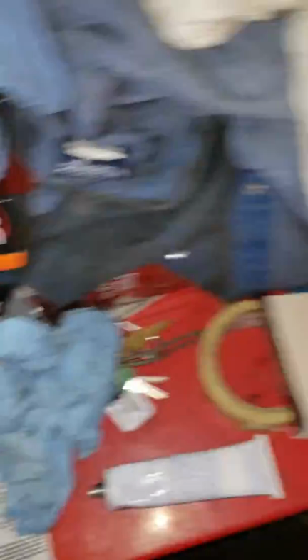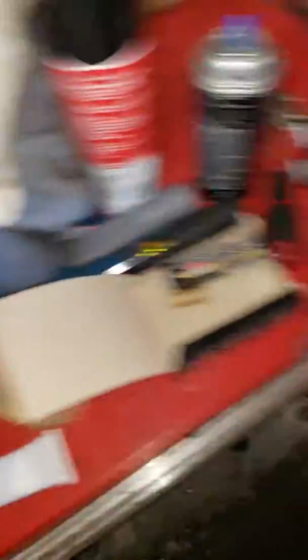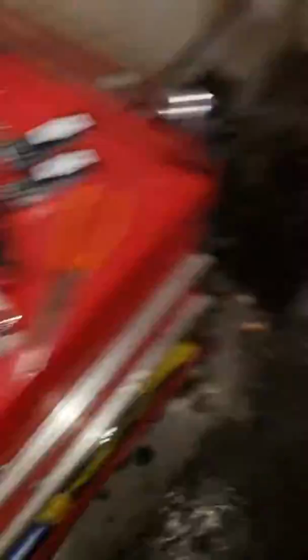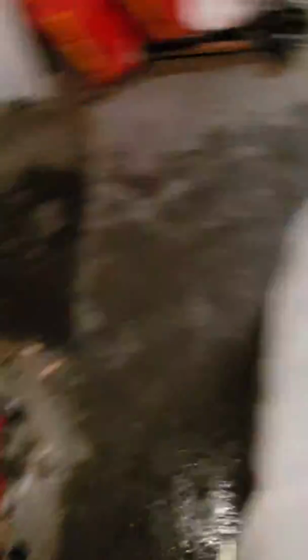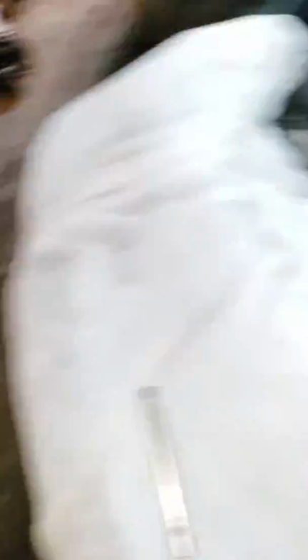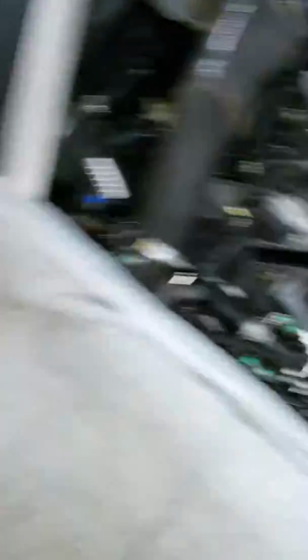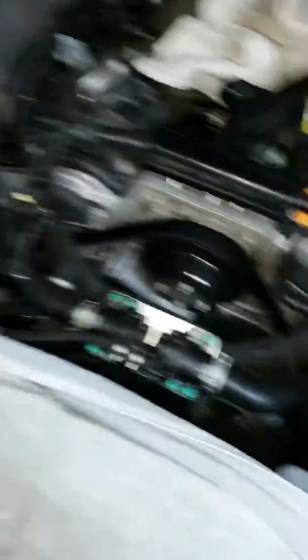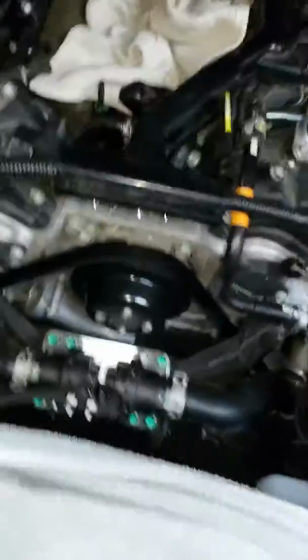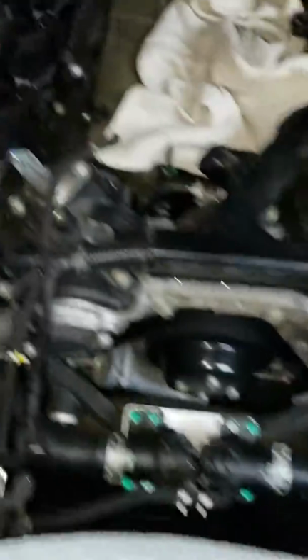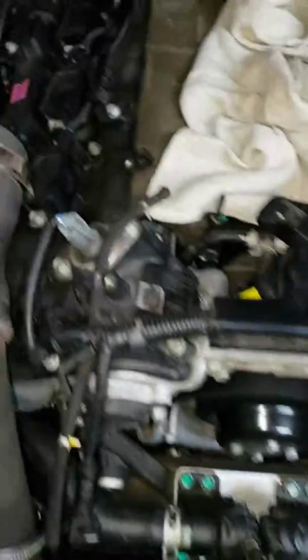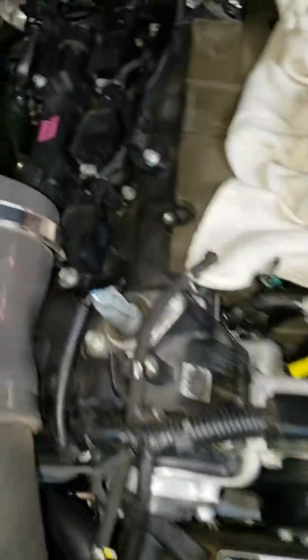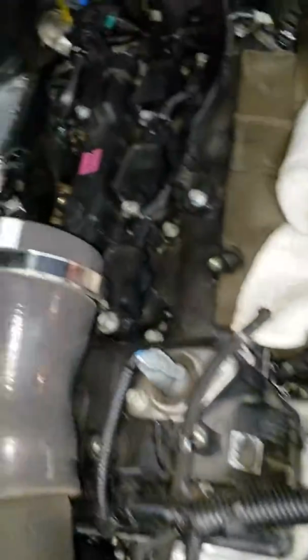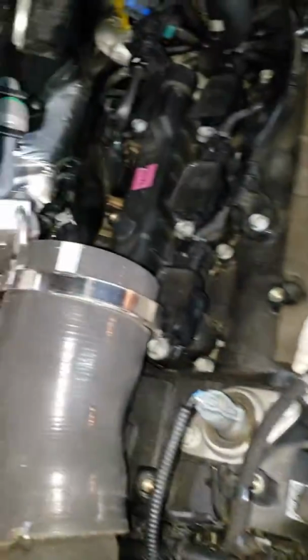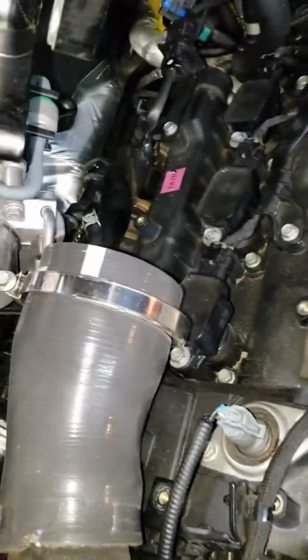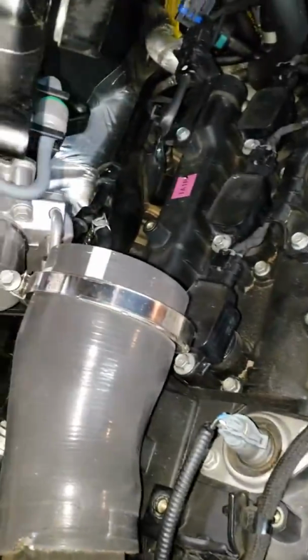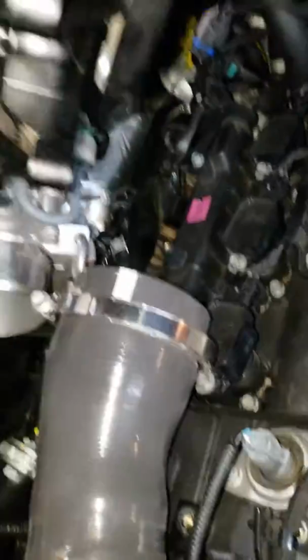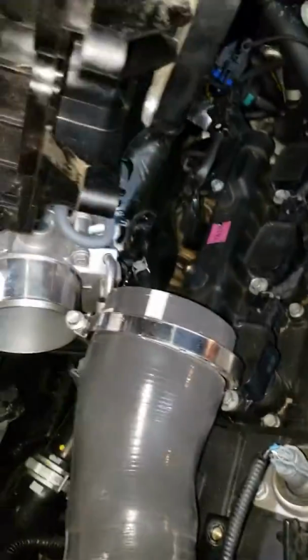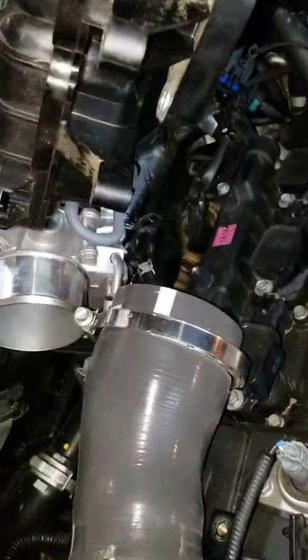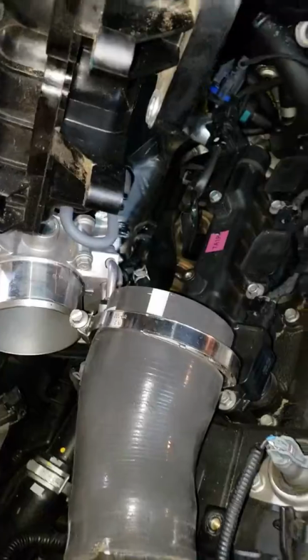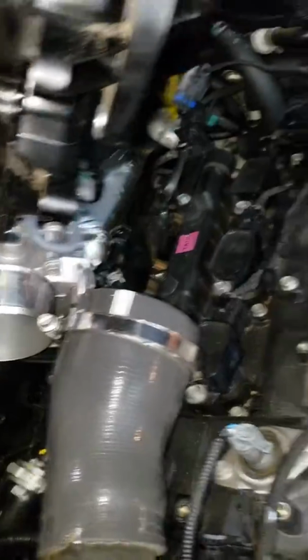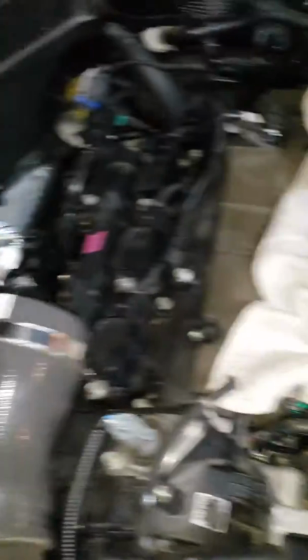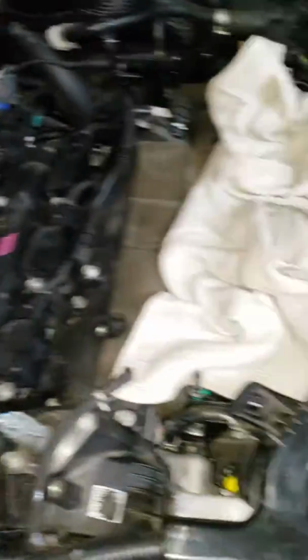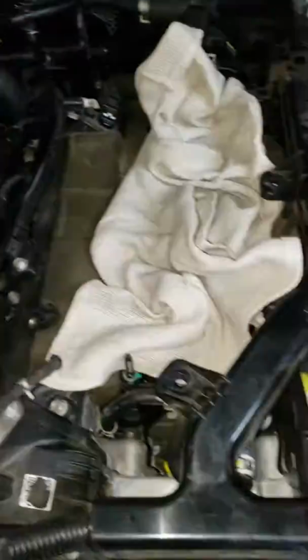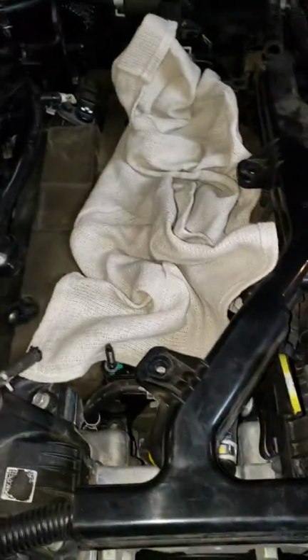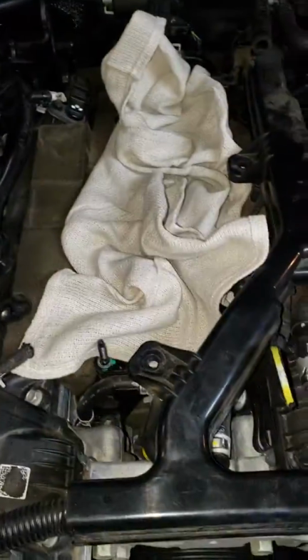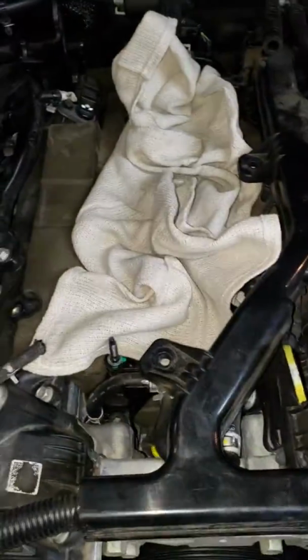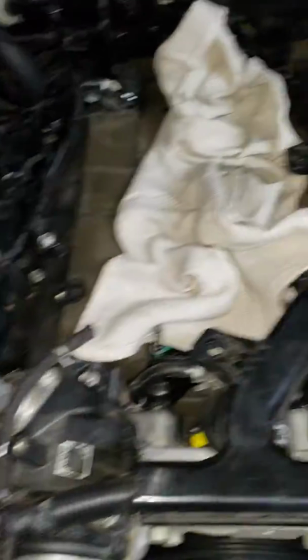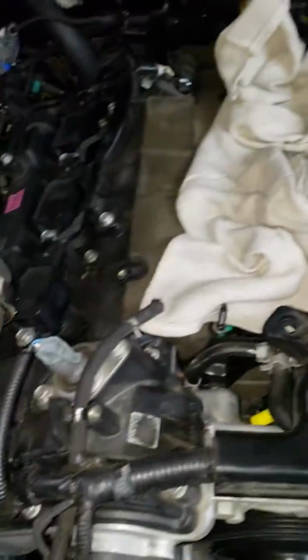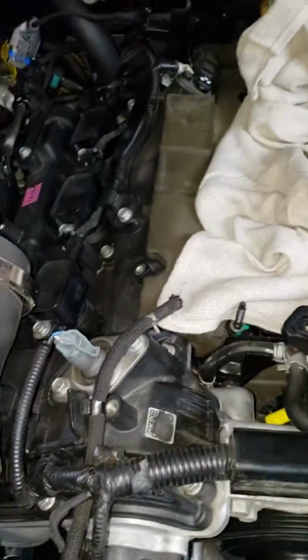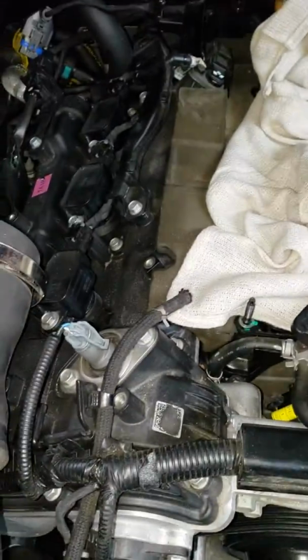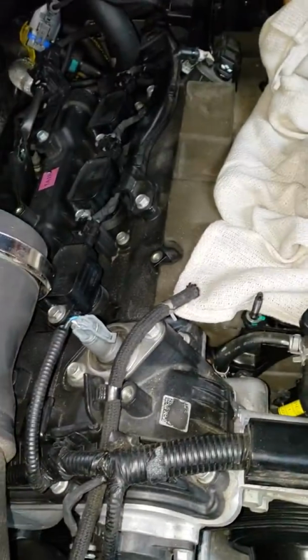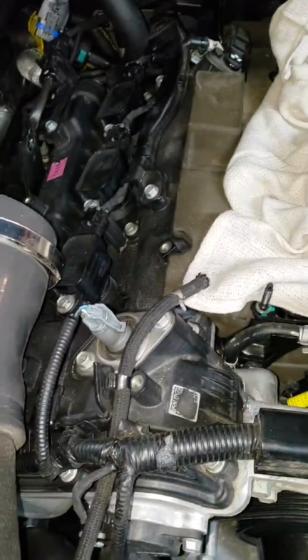We do have this side completely done now. We're about to drop the intake manifold back on and bolt it back down.